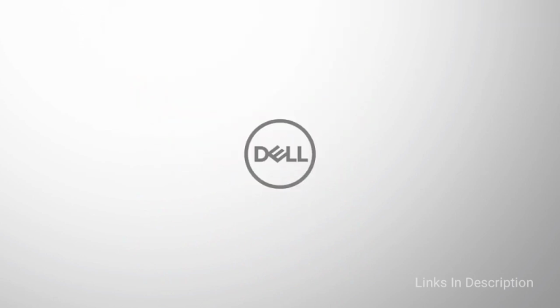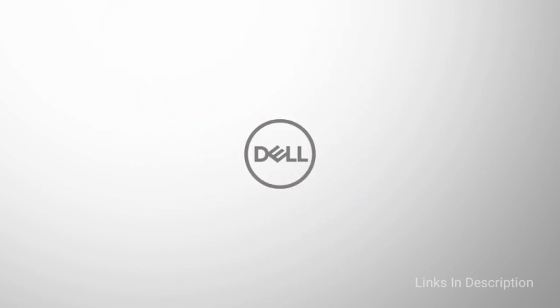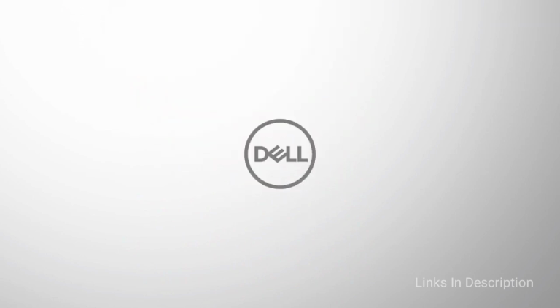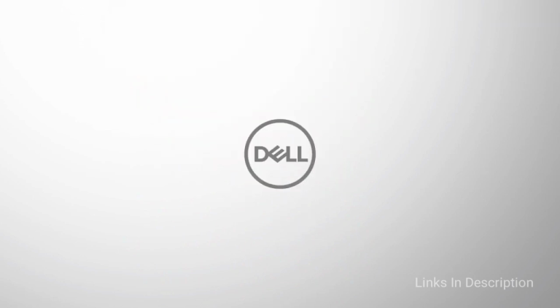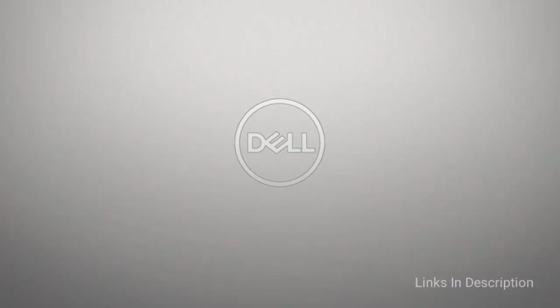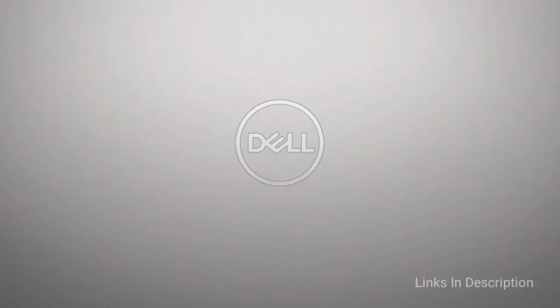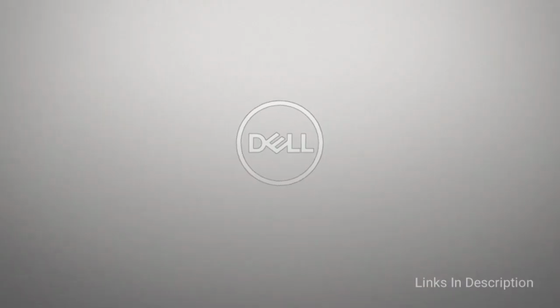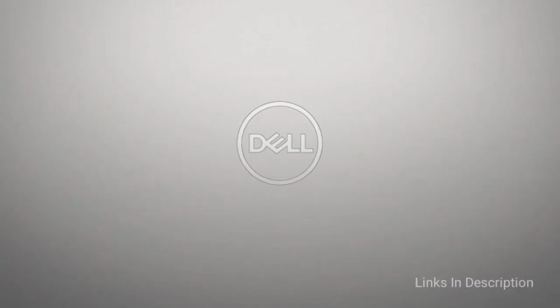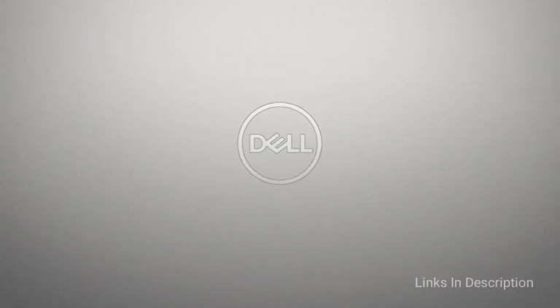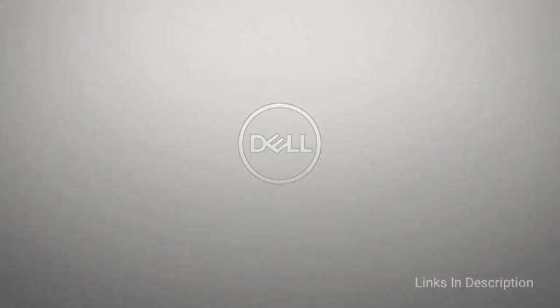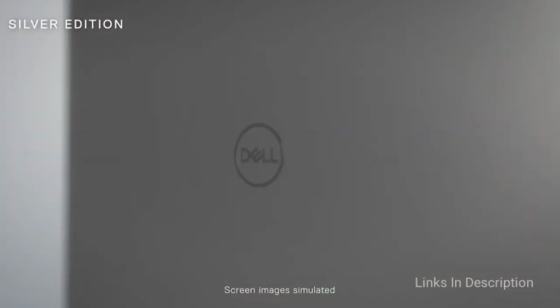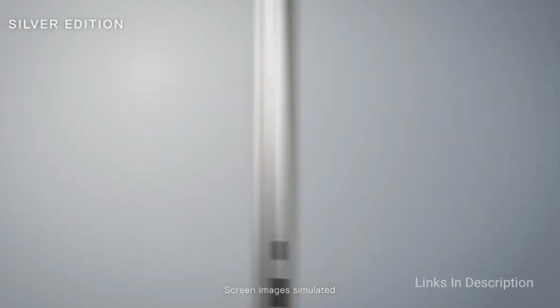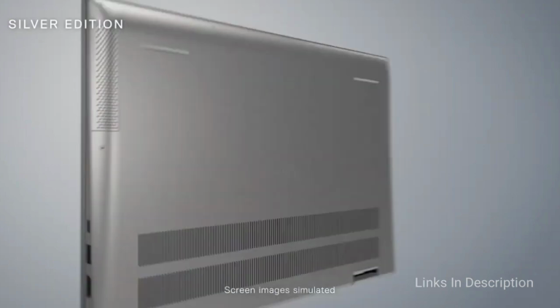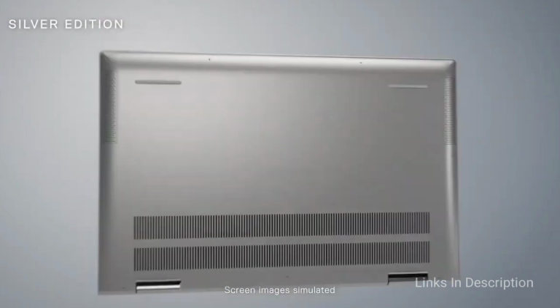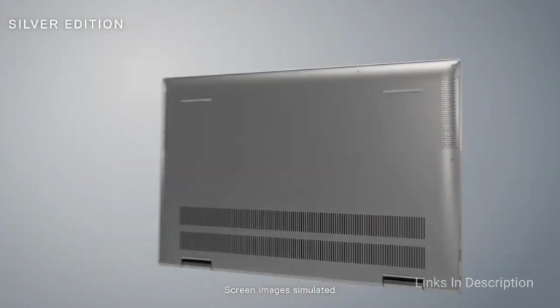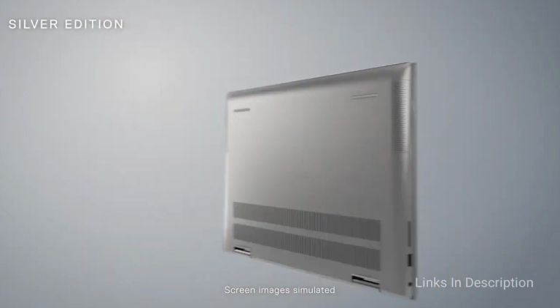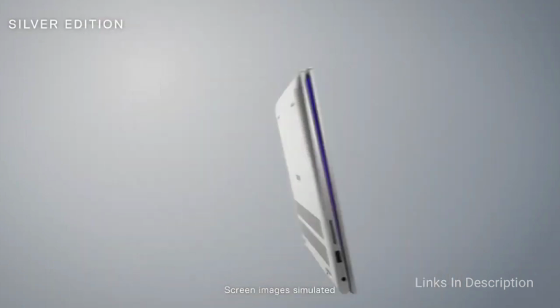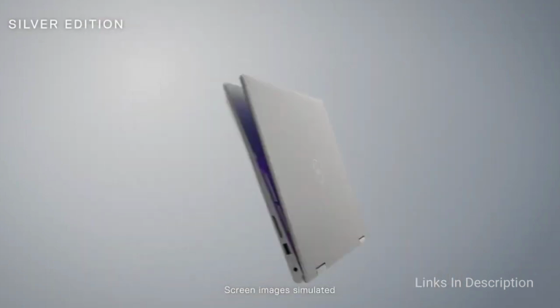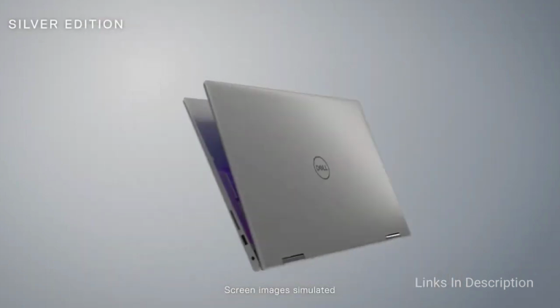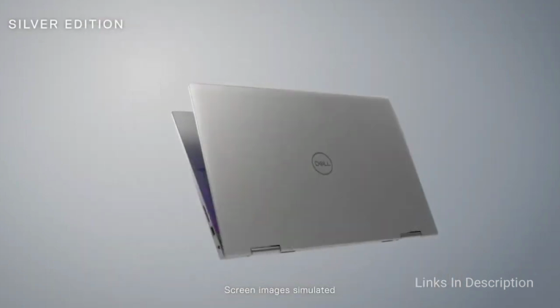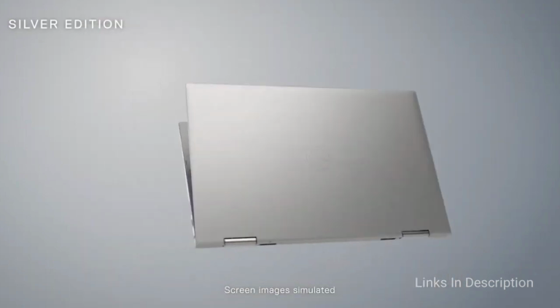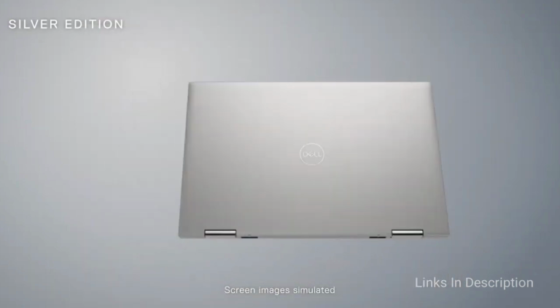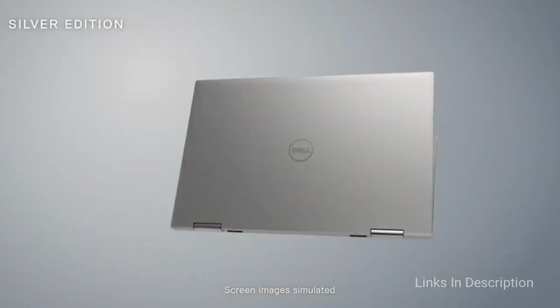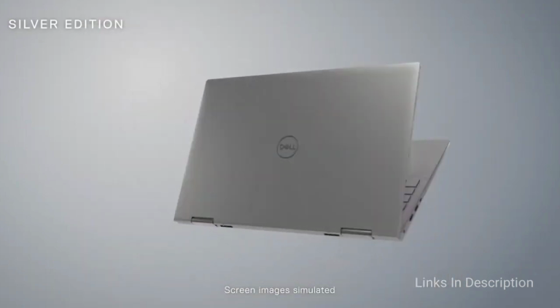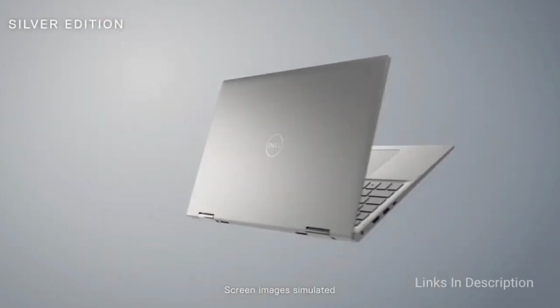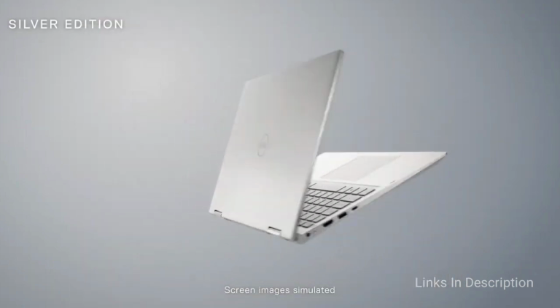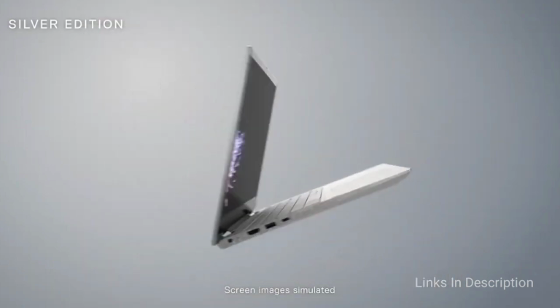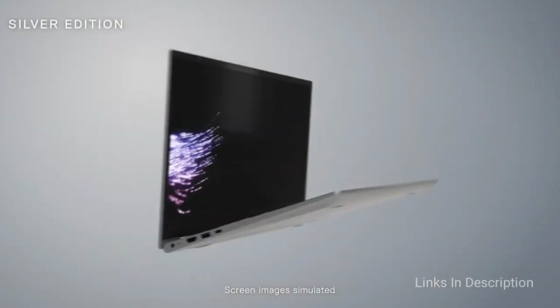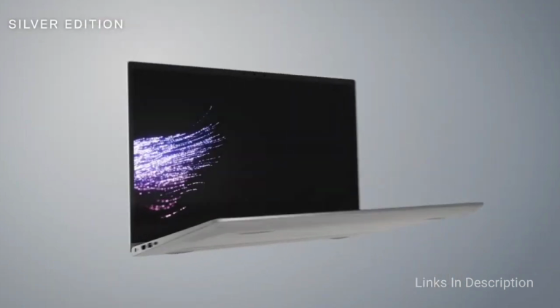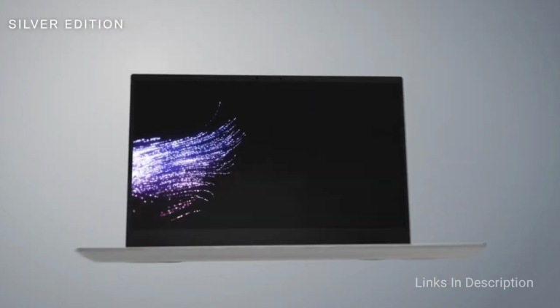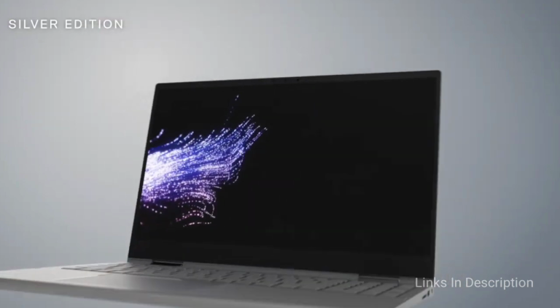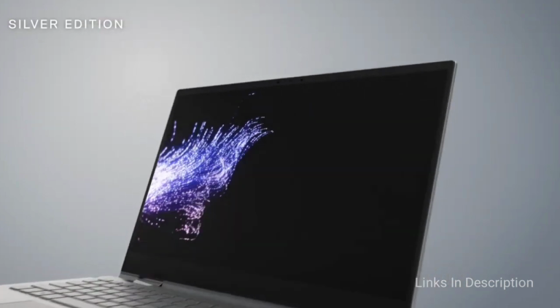Consider this laptop for its beautiful display, 2-in-1 functionality, and affordable price point.